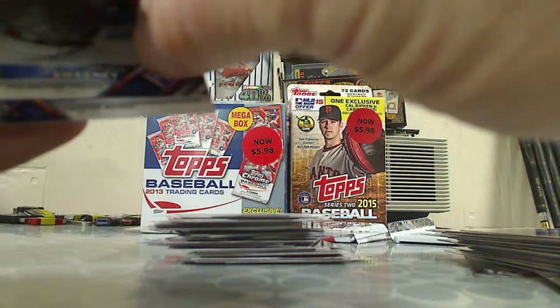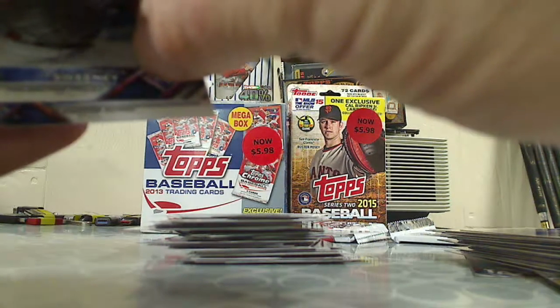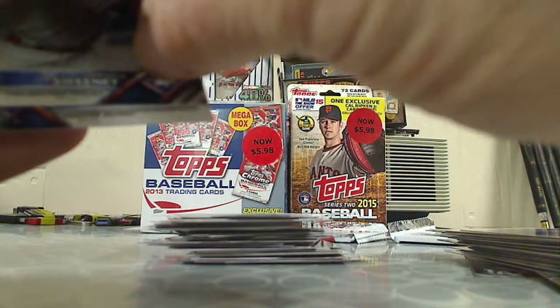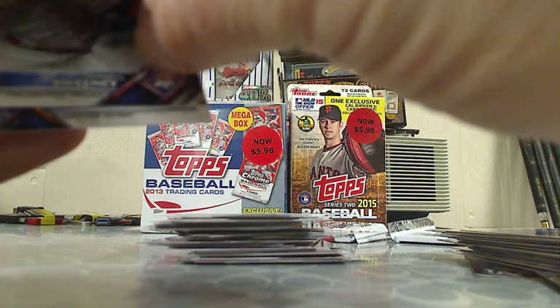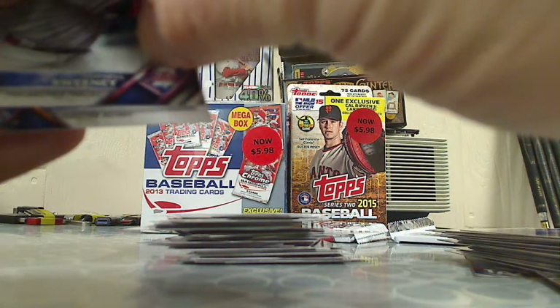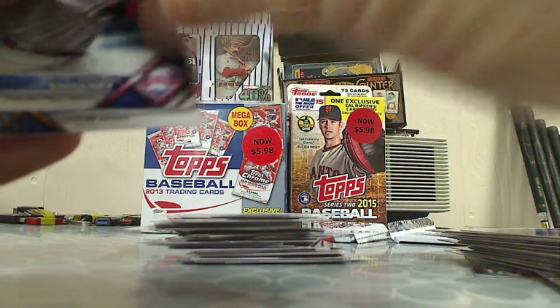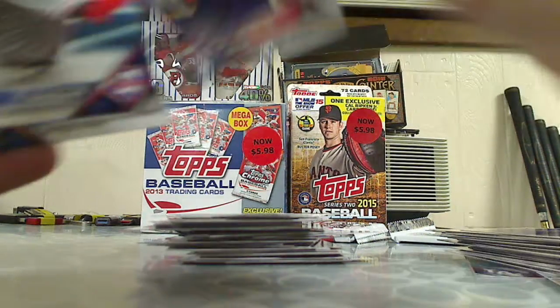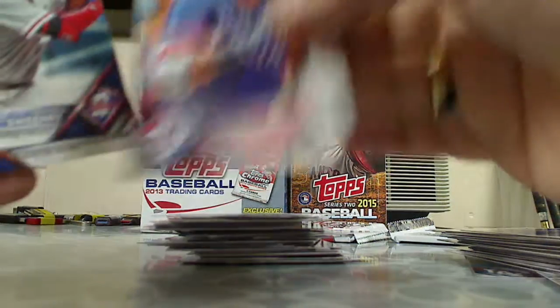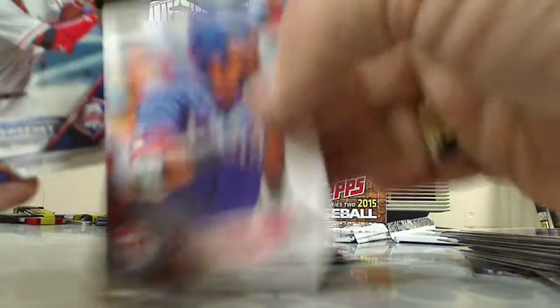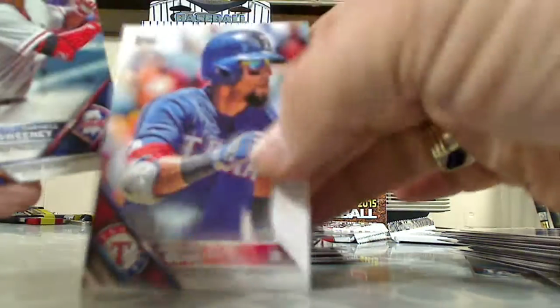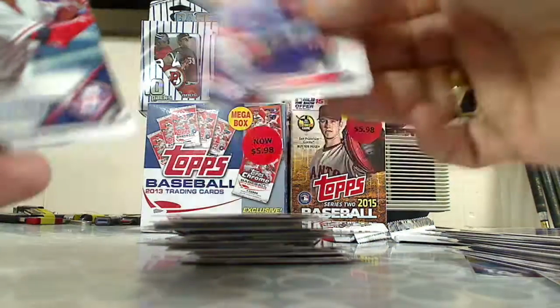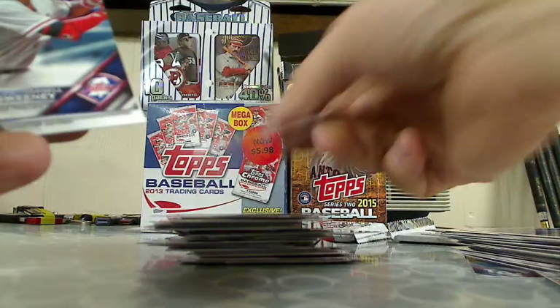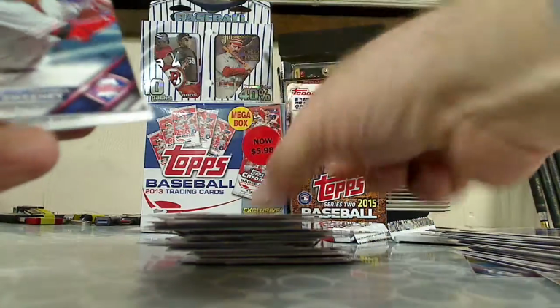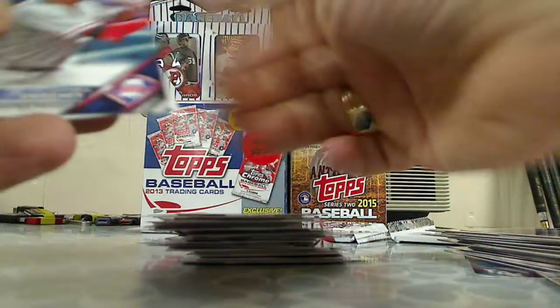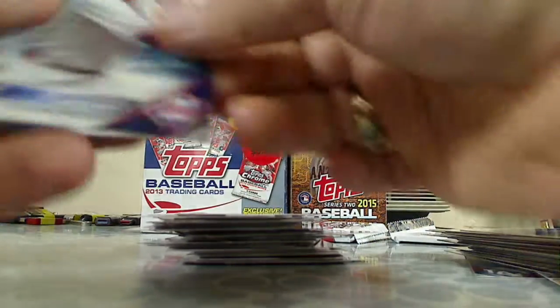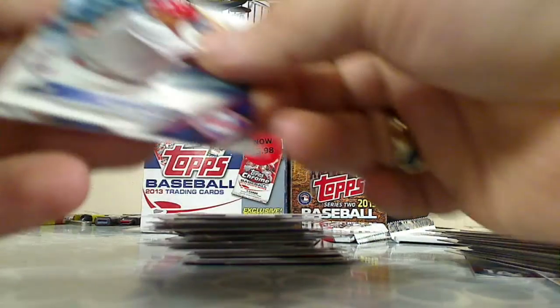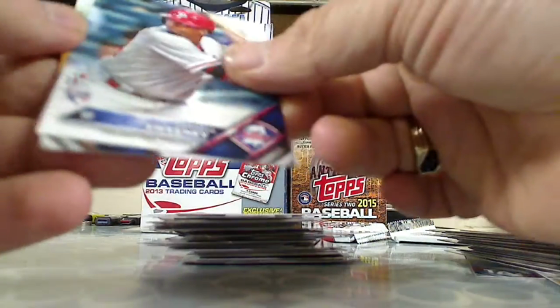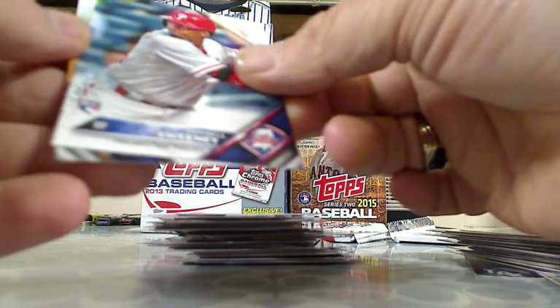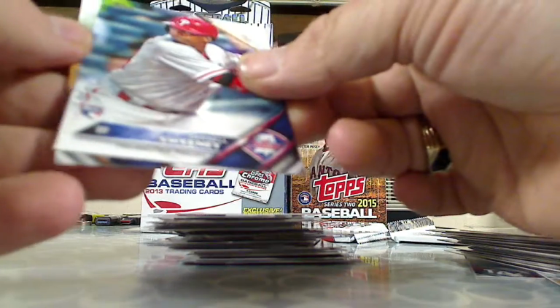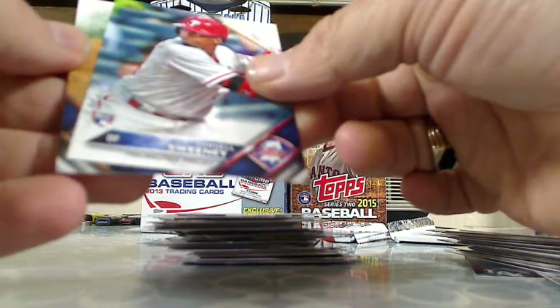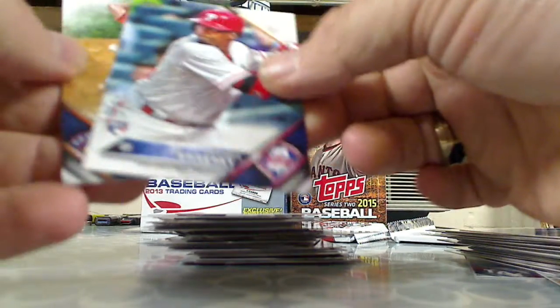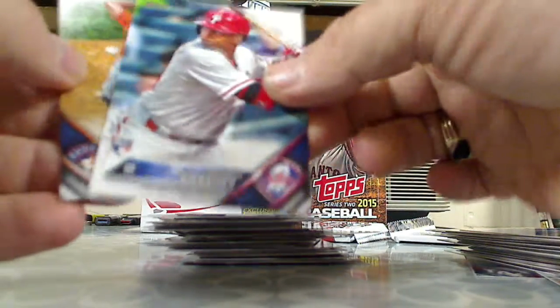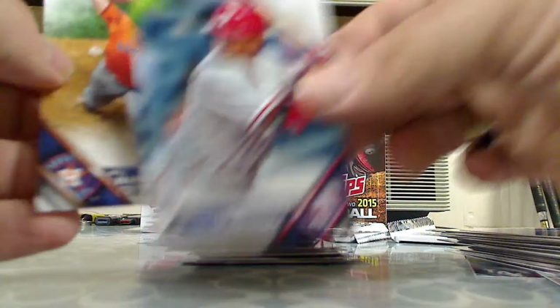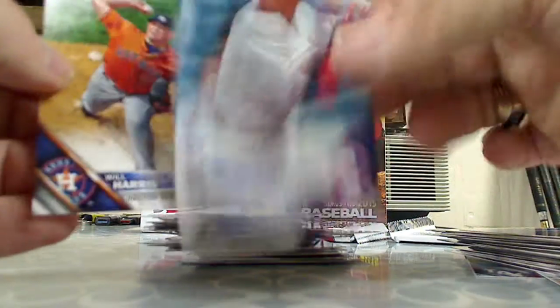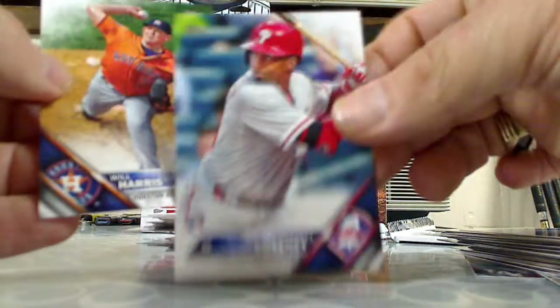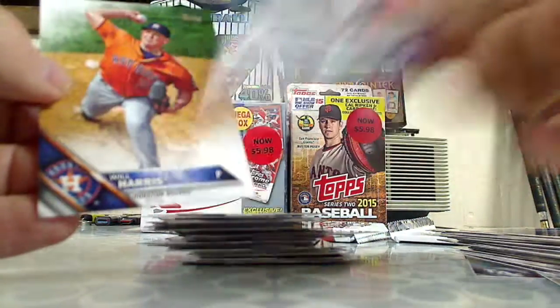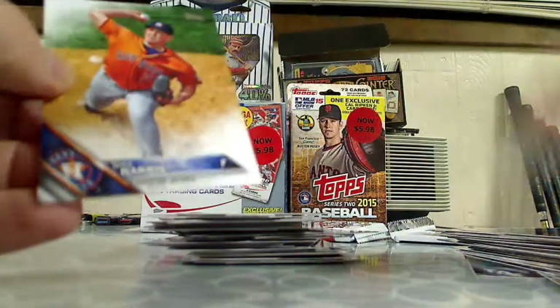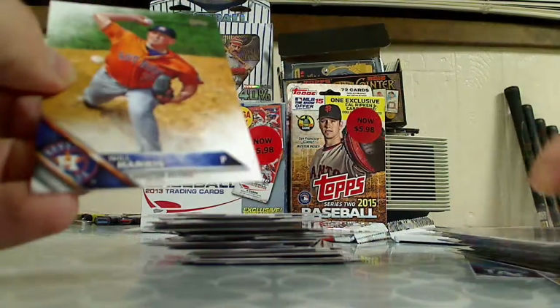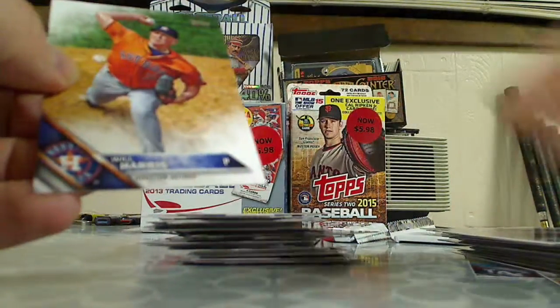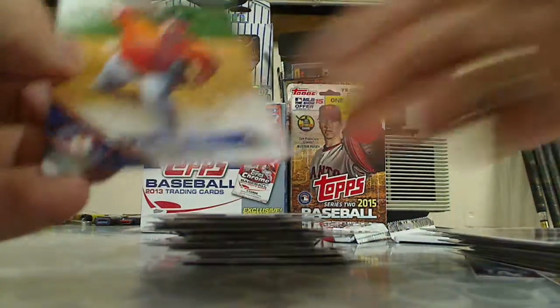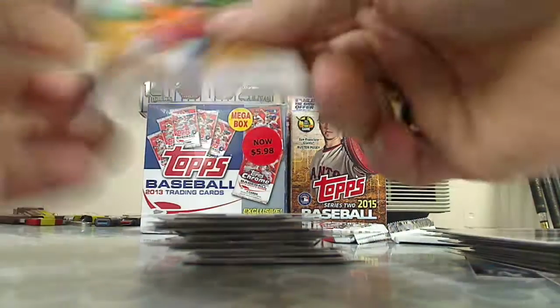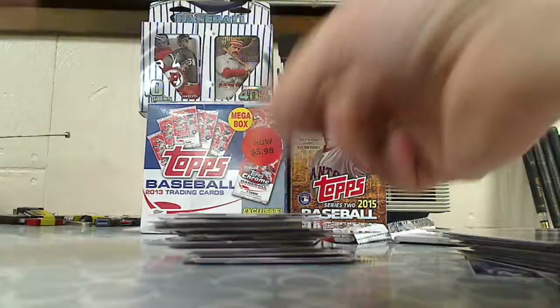Rougned Odor — however you pronounce the name — Darnell Sweeney rookie card, and Will Harris.